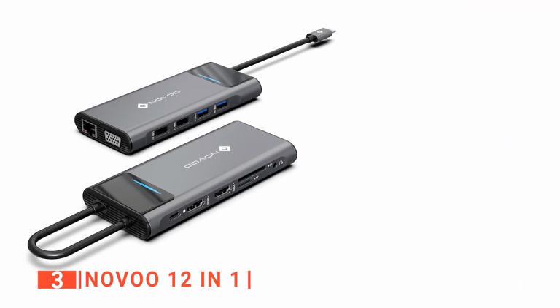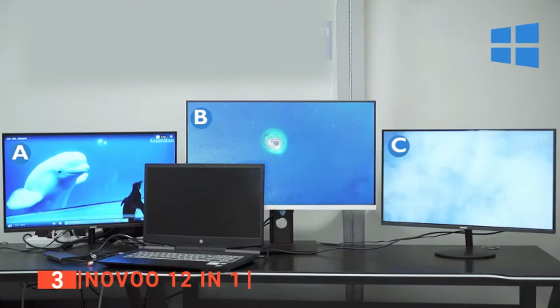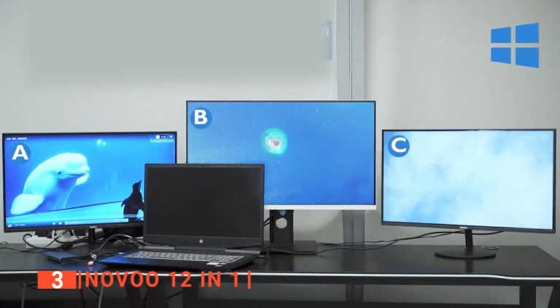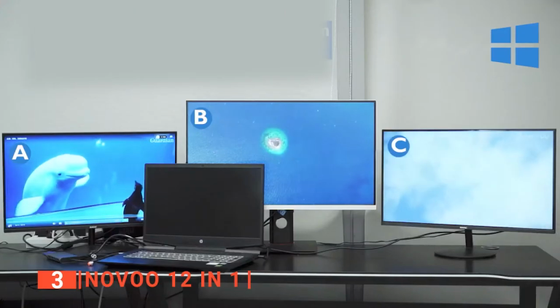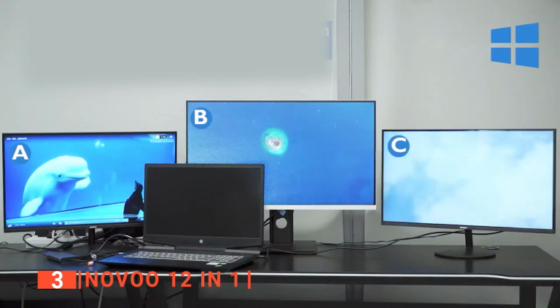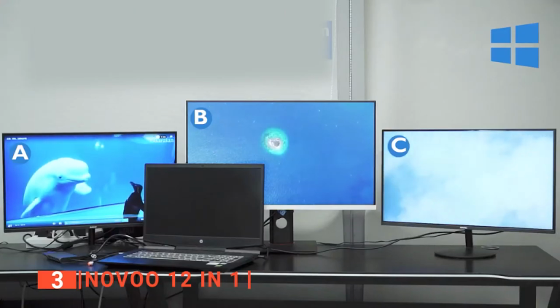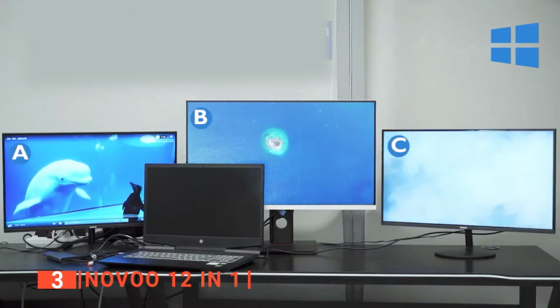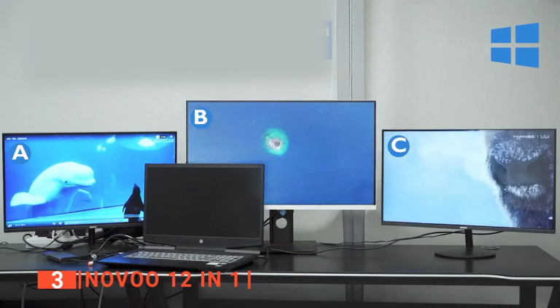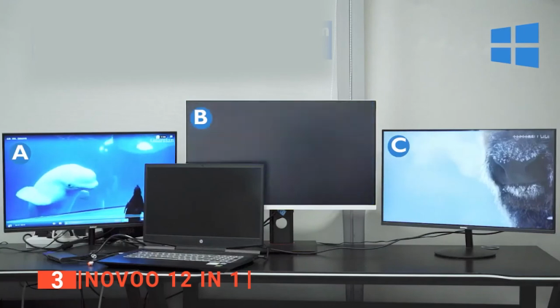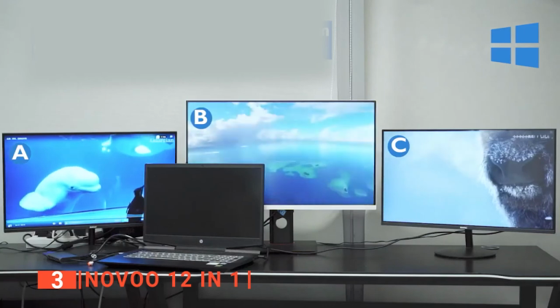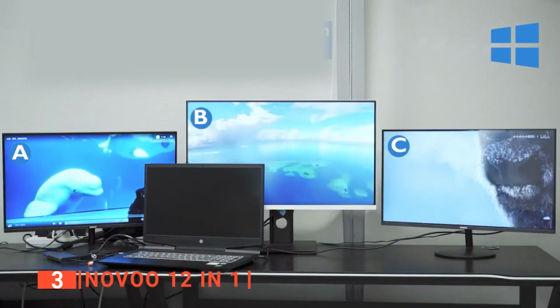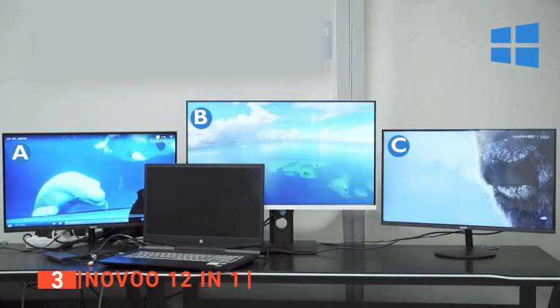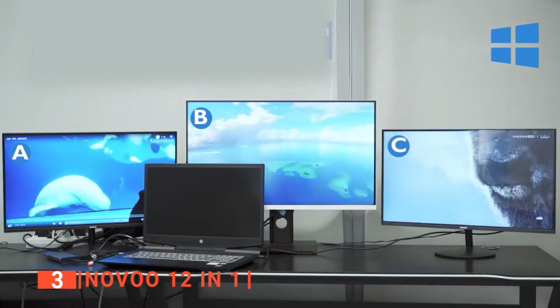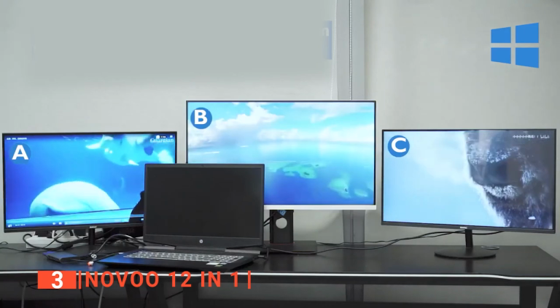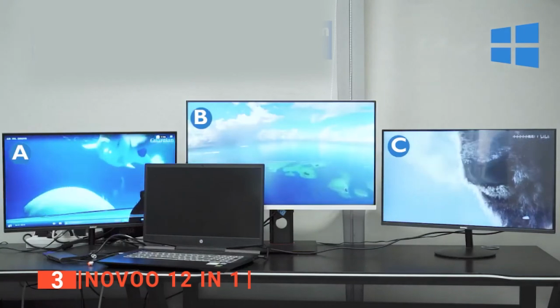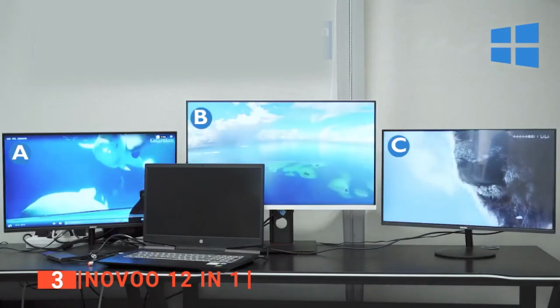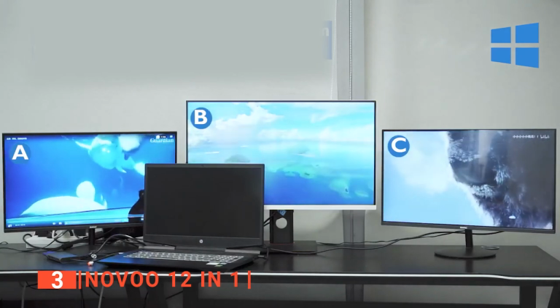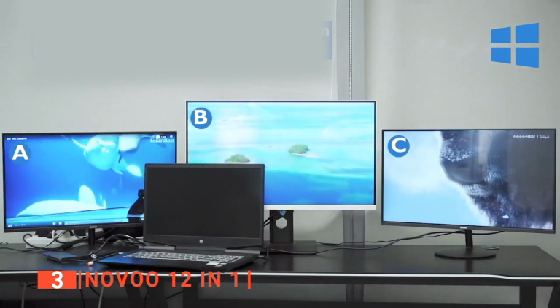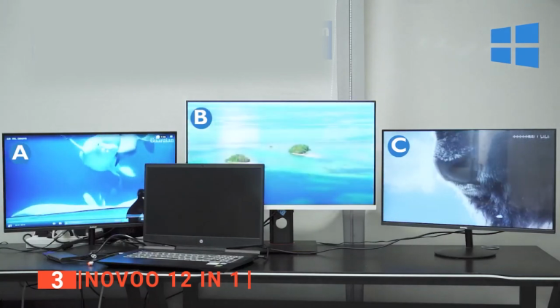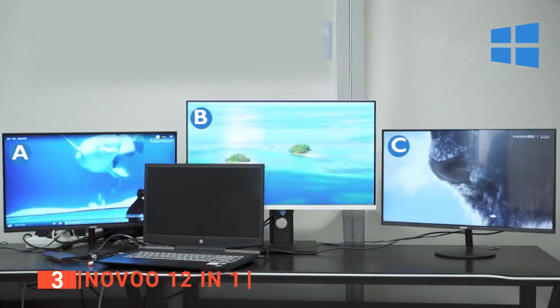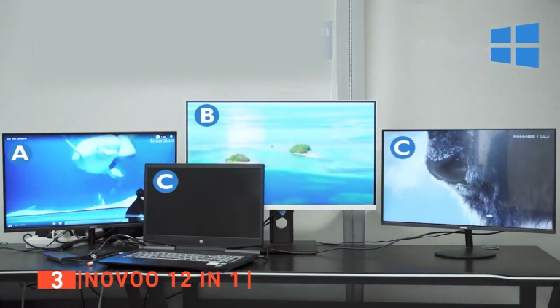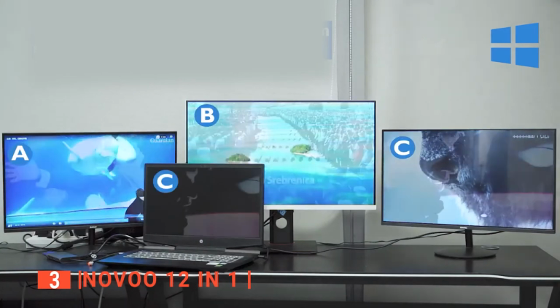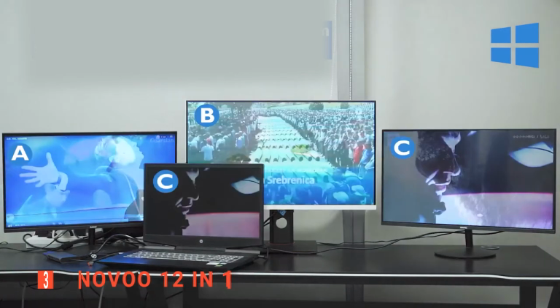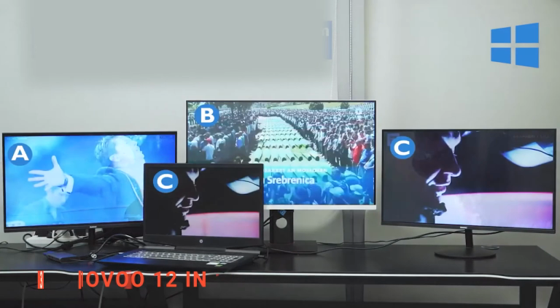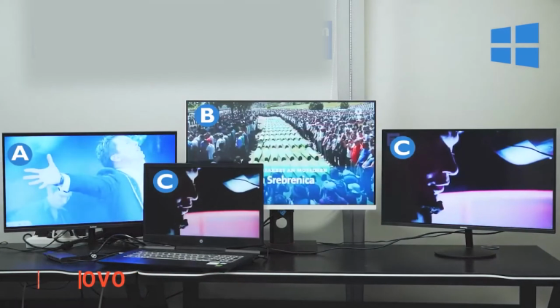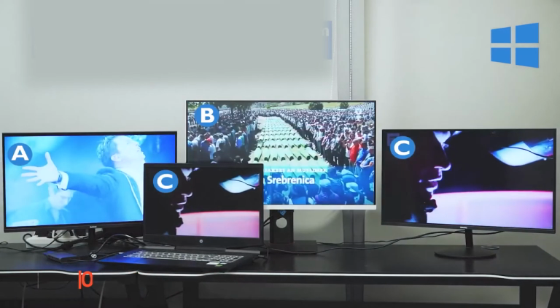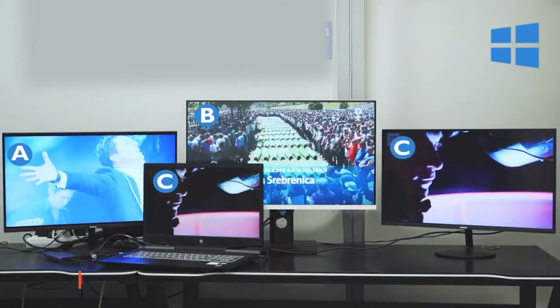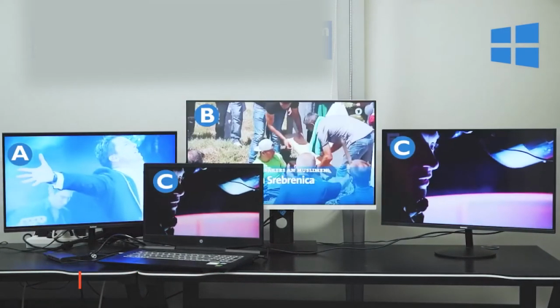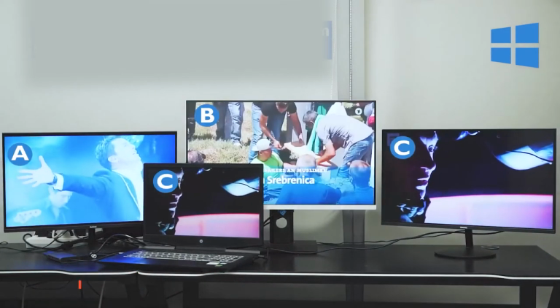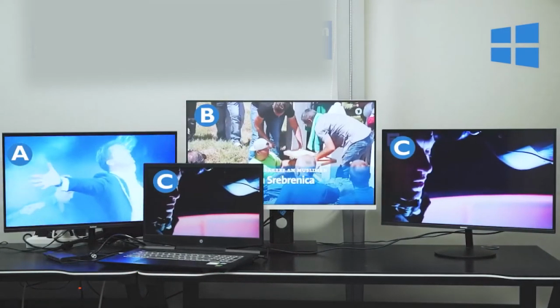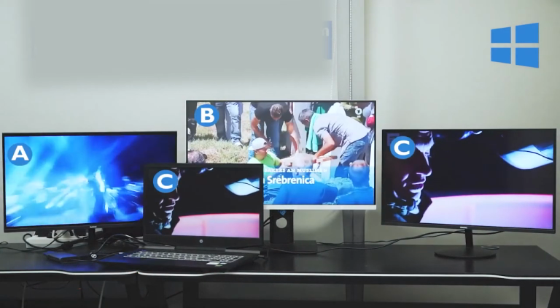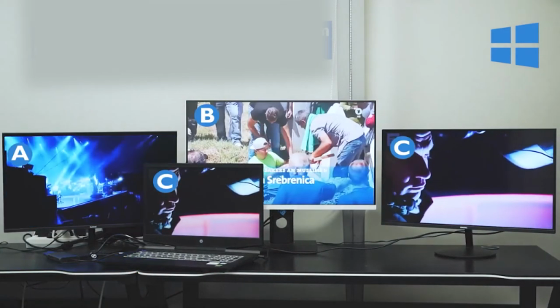Its pros are: its Ethernet port allows for a stable and super-fast 1 Gigabyte connection, it has handy LED indicators to show working conditions, and it supports pass-through charging, making it more convenient for users with multiple devices. However, the USB-C host plug is not detachable, which might be problematic for some people. The Novu 12-in-1 is suitable for anyone looking for a triple-display docking station with lots of ports and functionality.